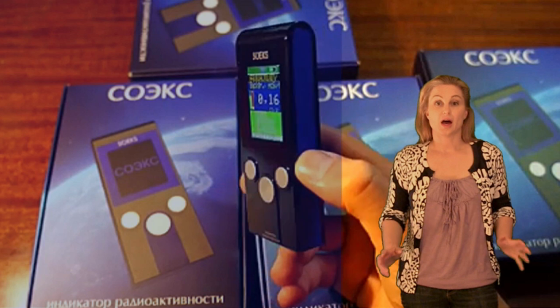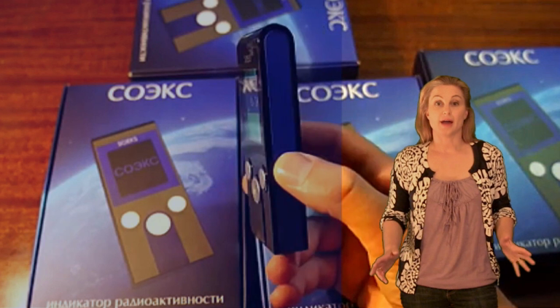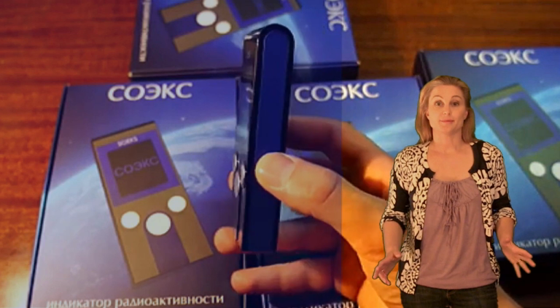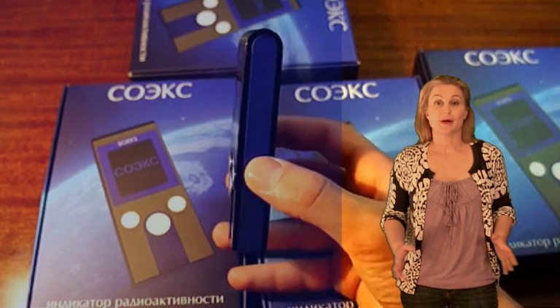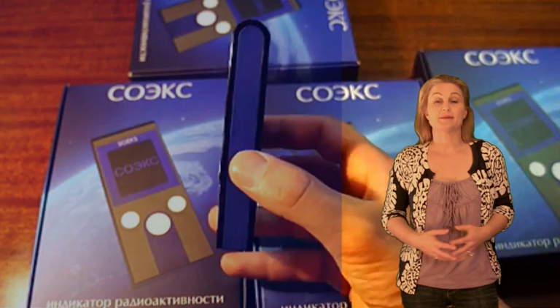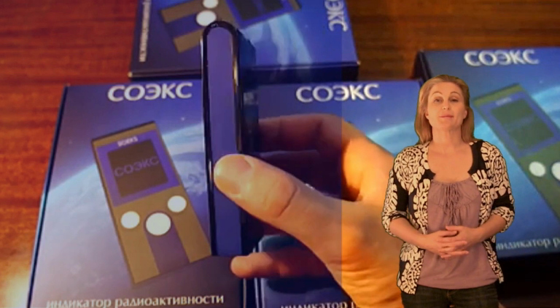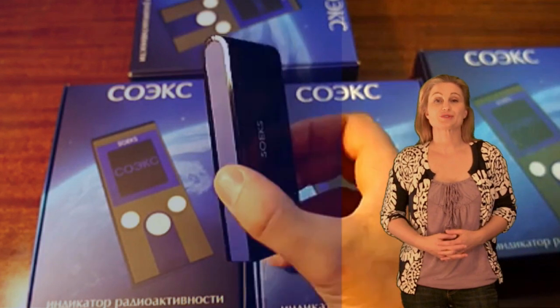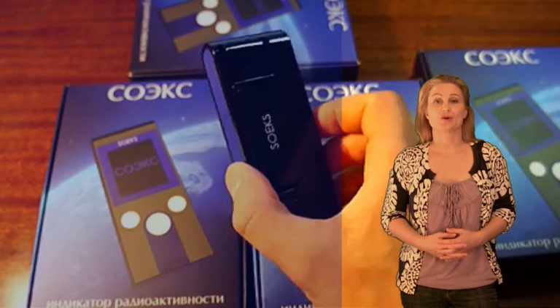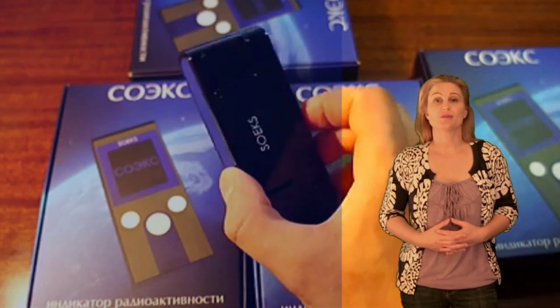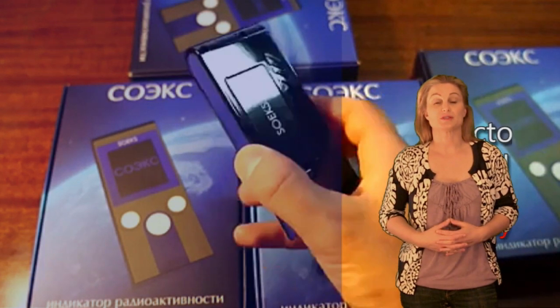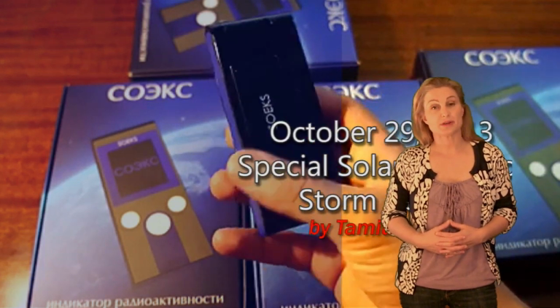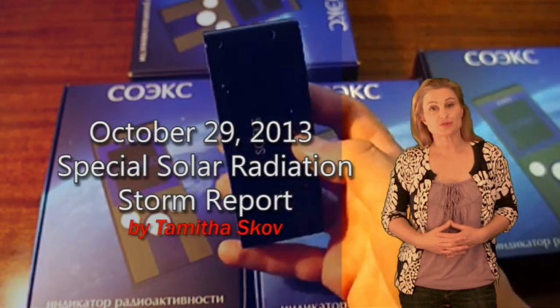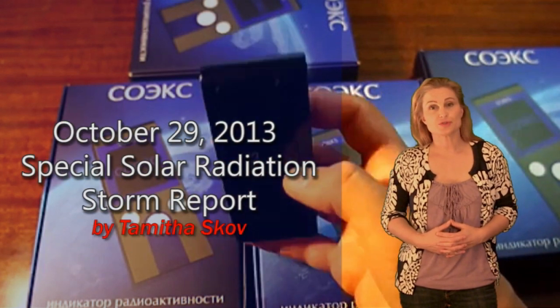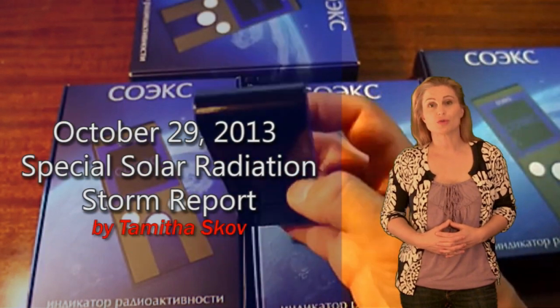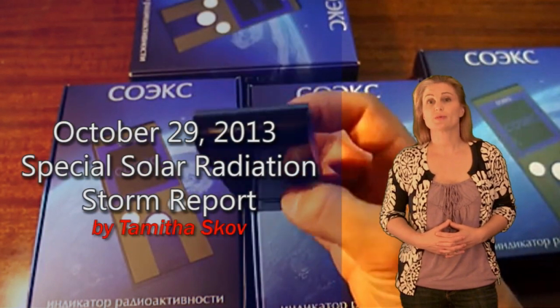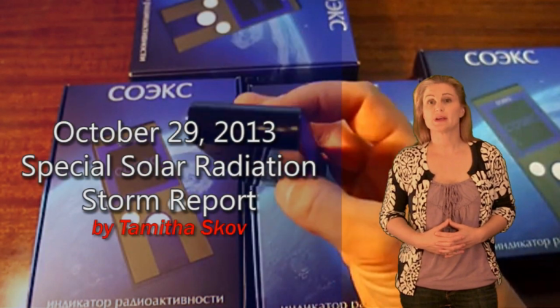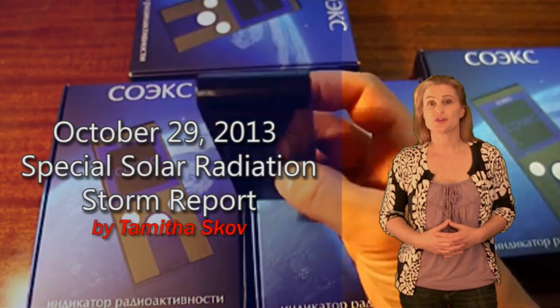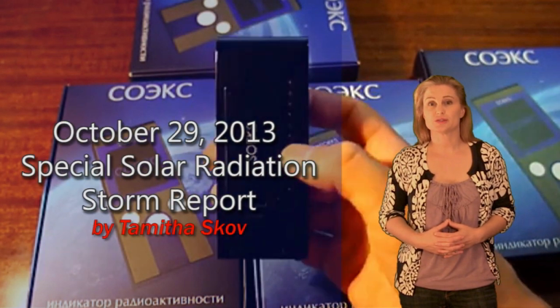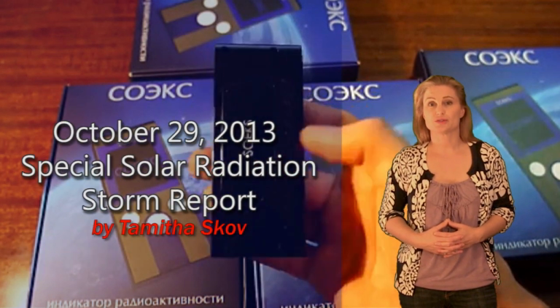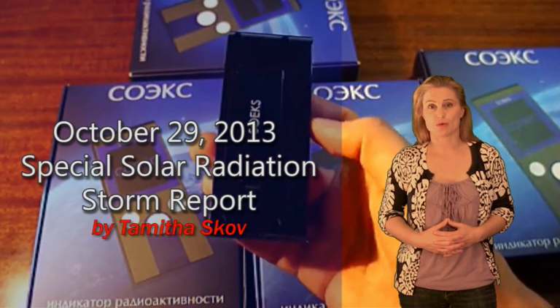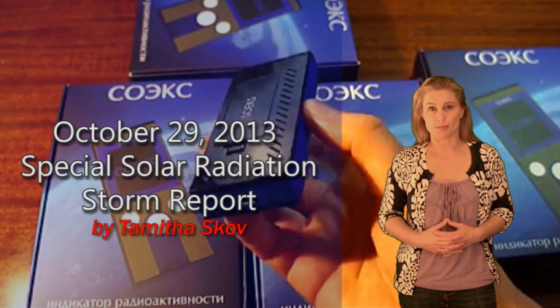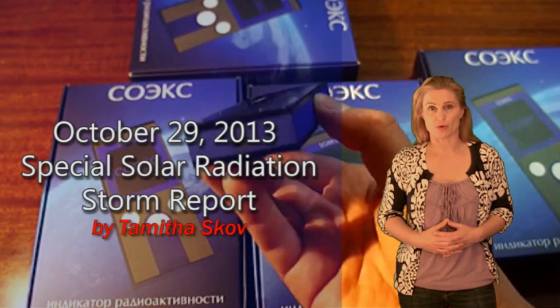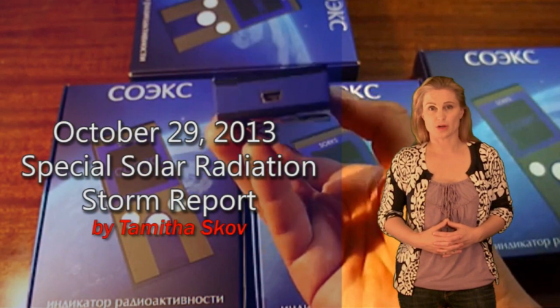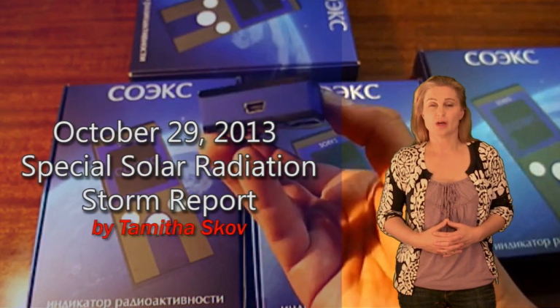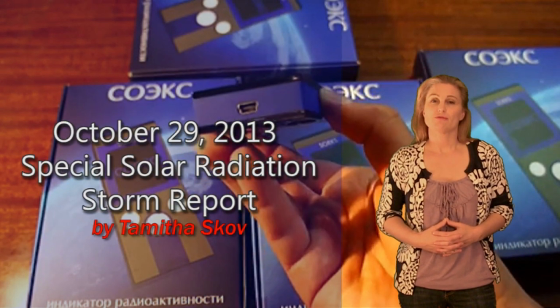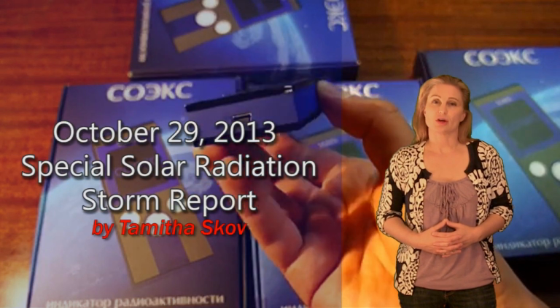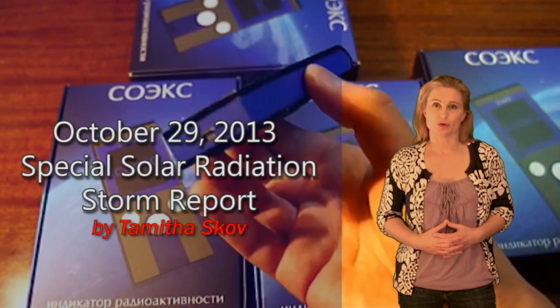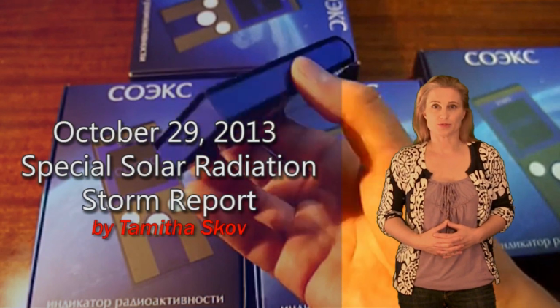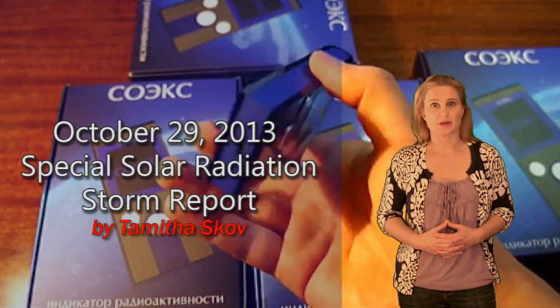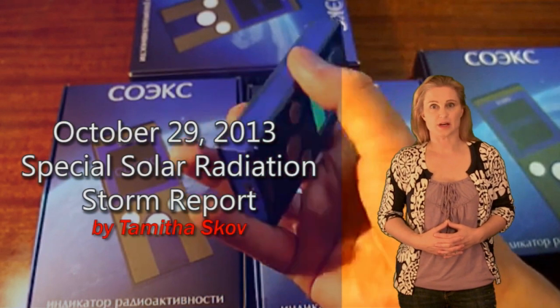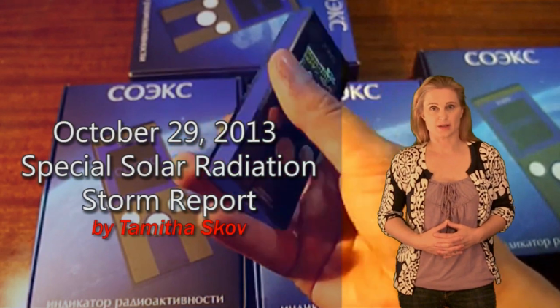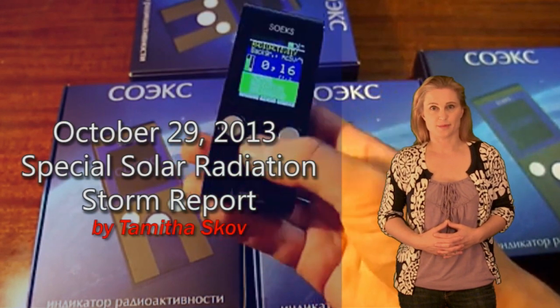Hi, I'm Tam of the Scope with a special solar radiation storm report for October 29th.